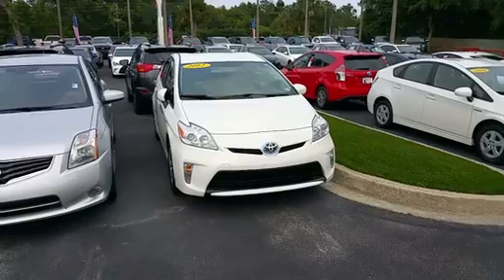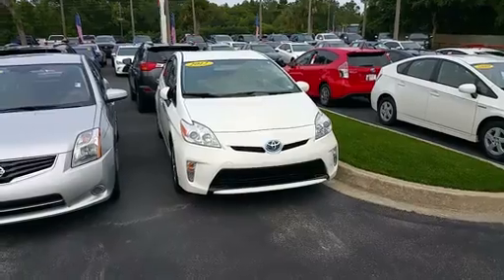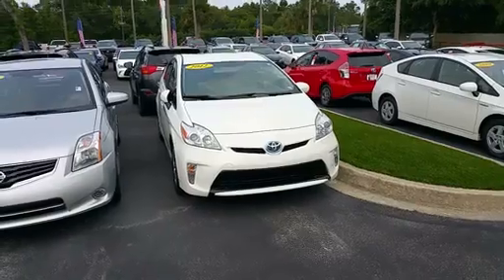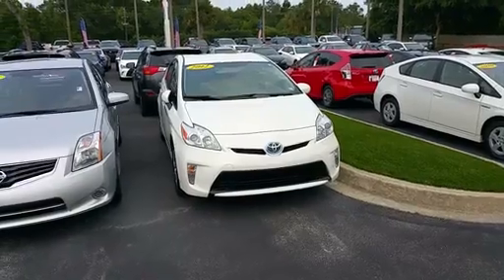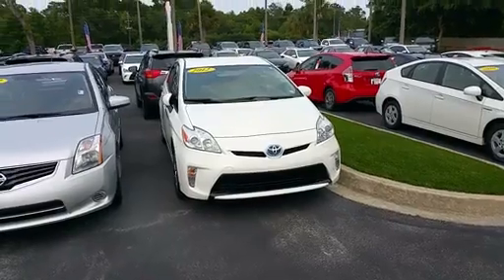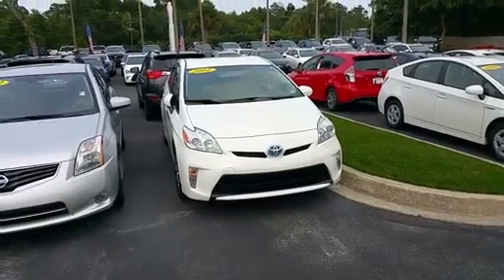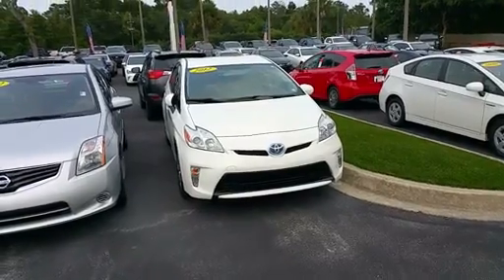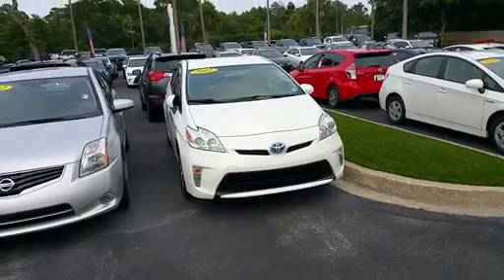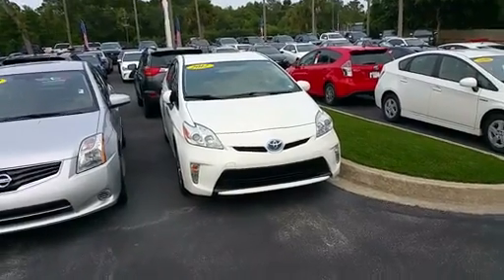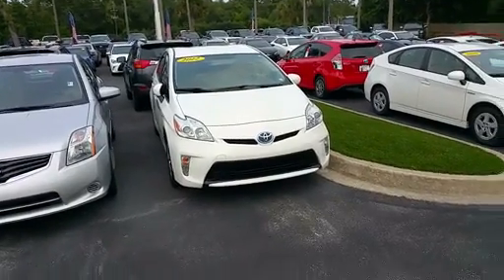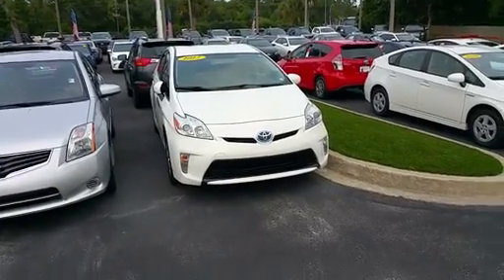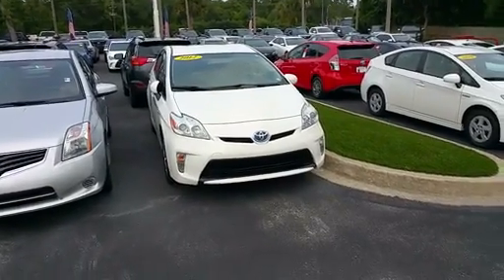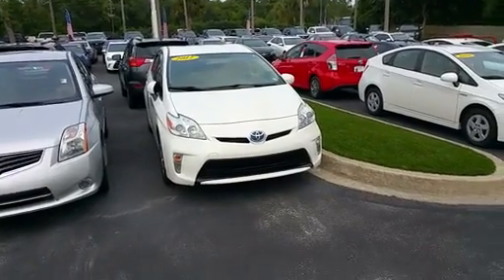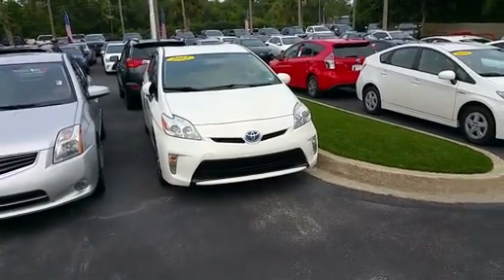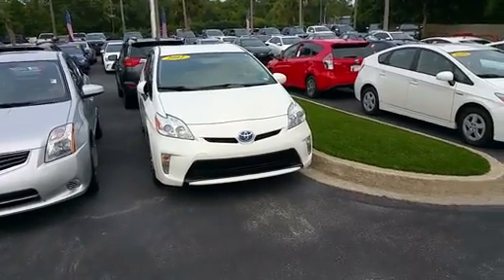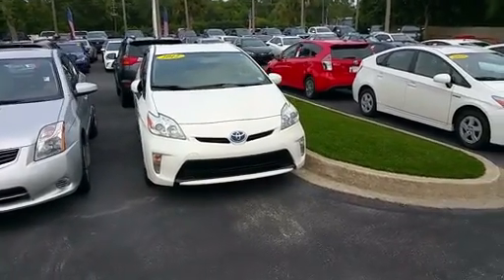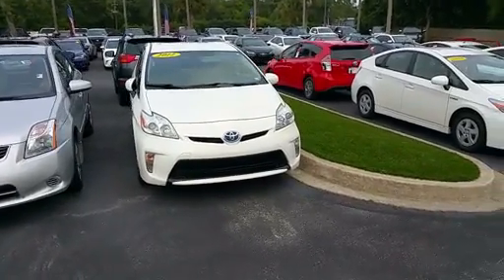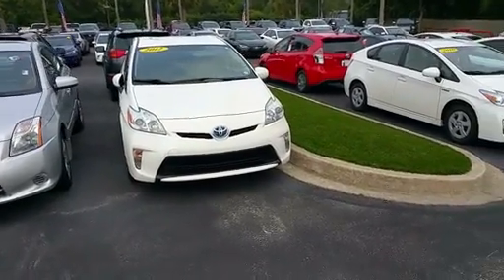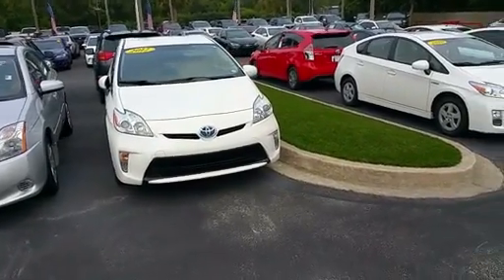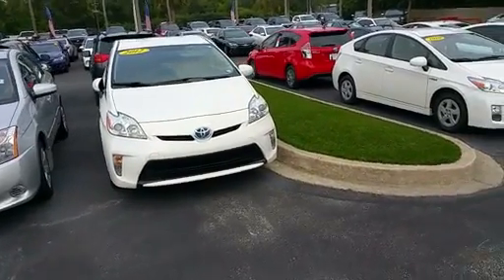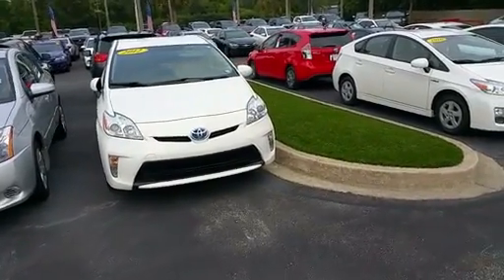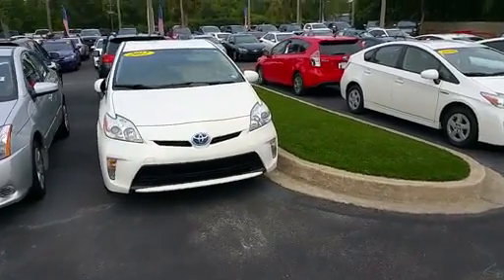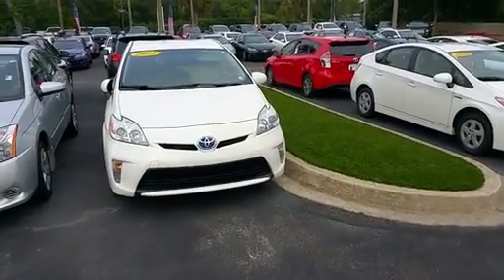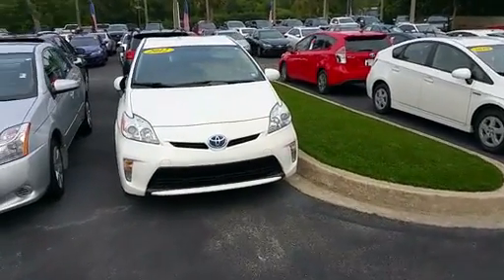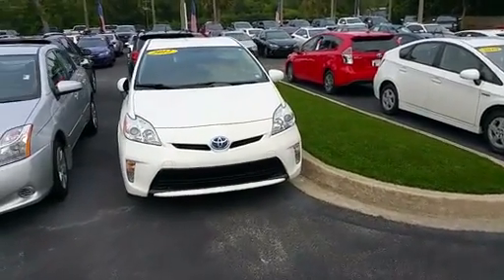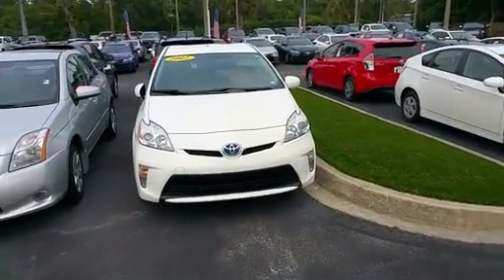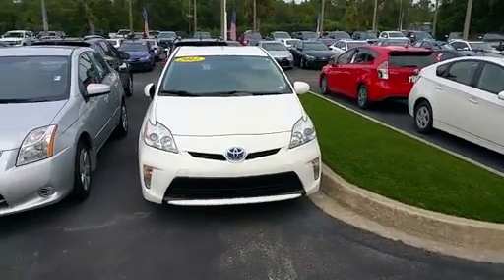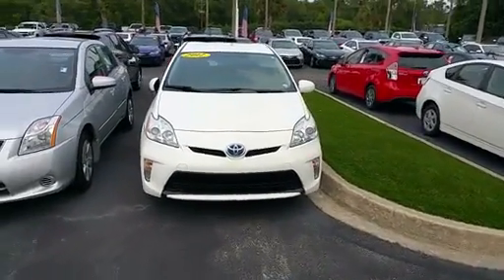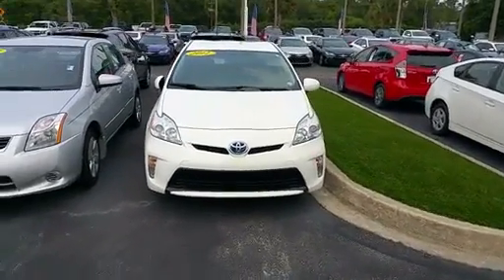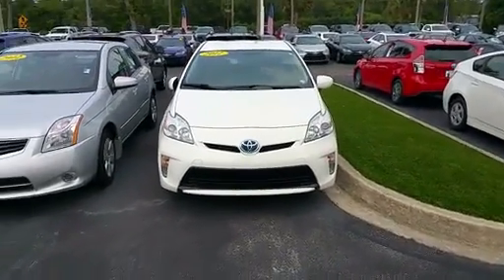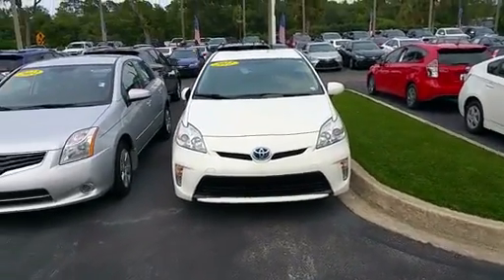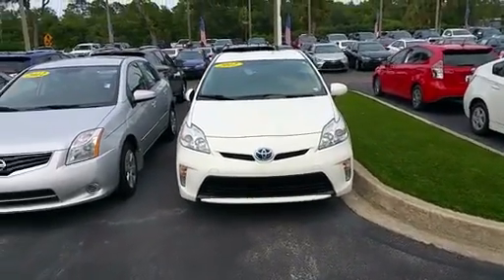Hi Kathleen, how are you? Thank you again so much for your interest. This is Aspen with Beaver Toyota.